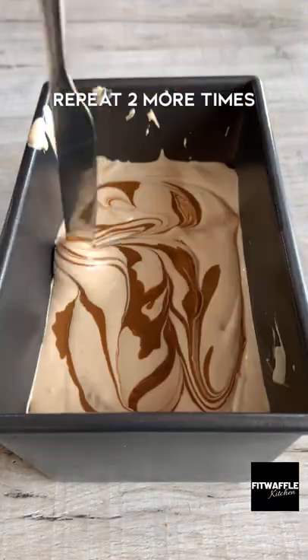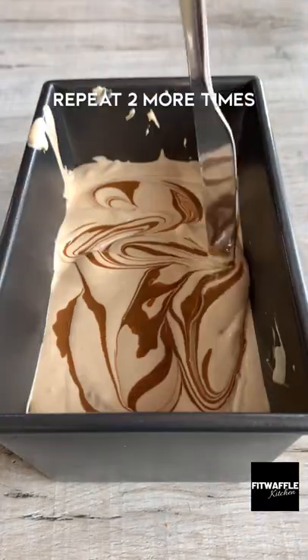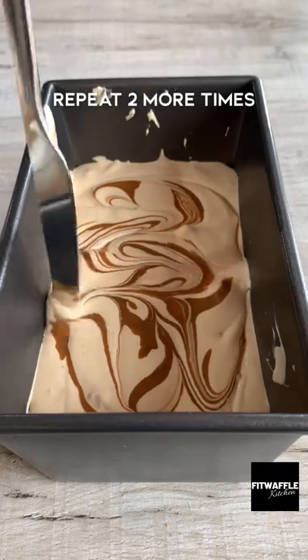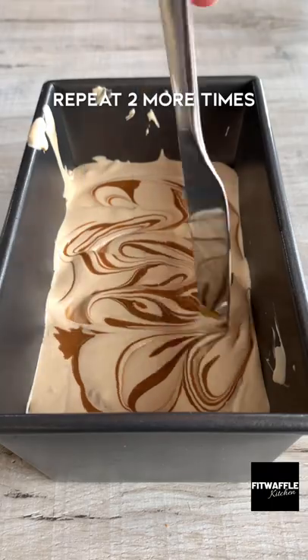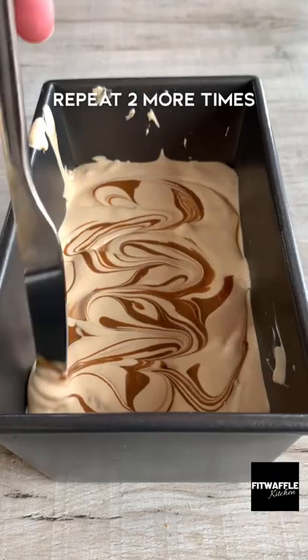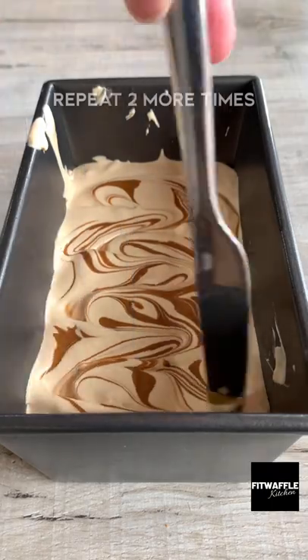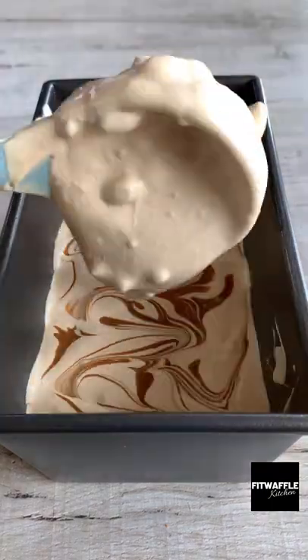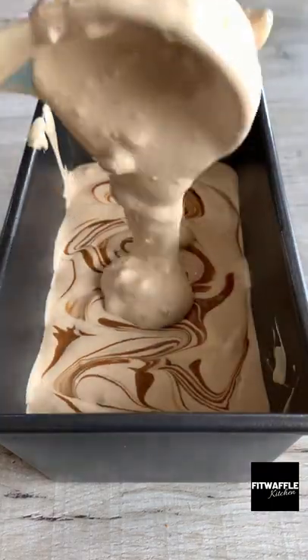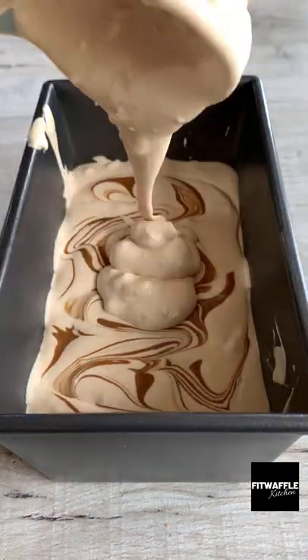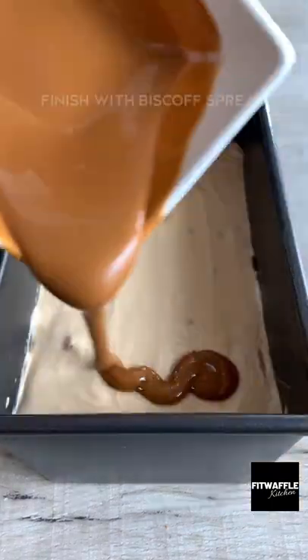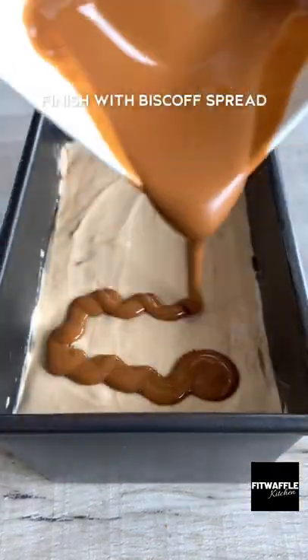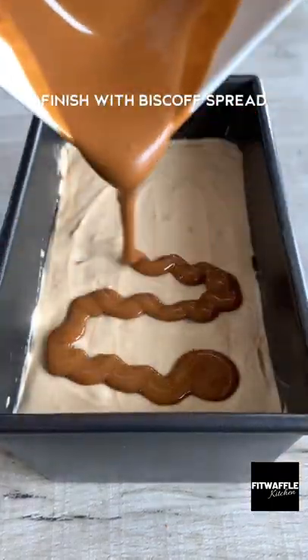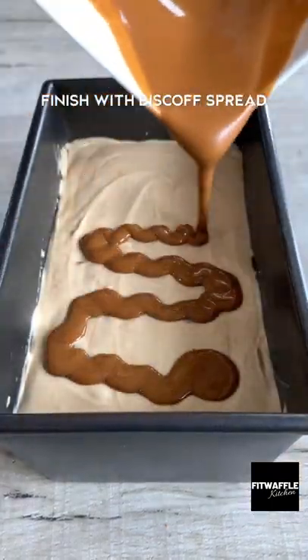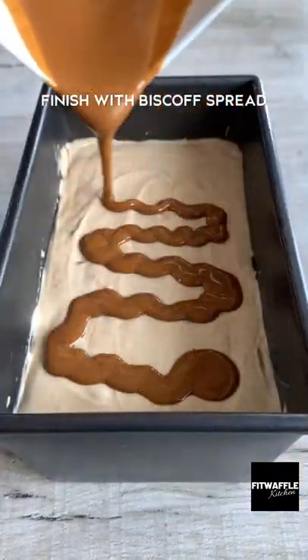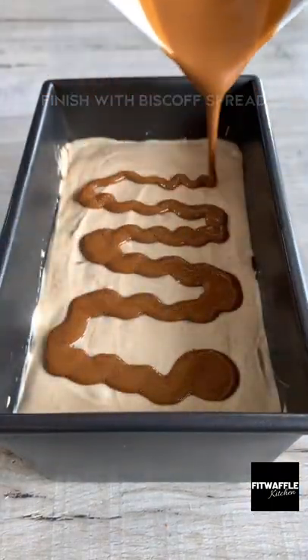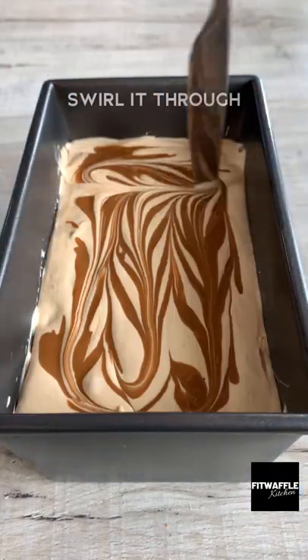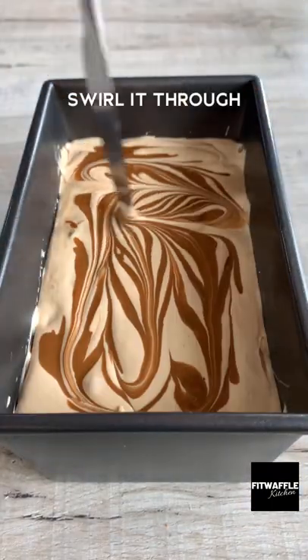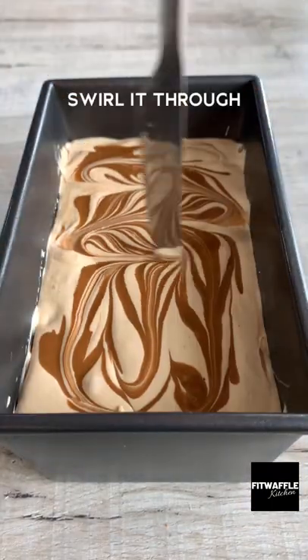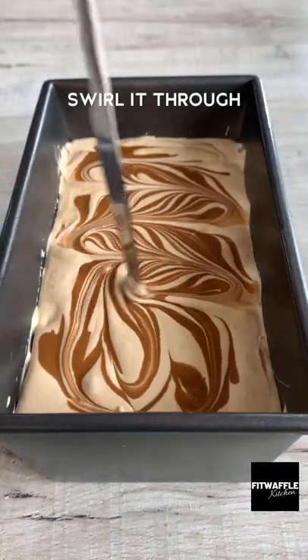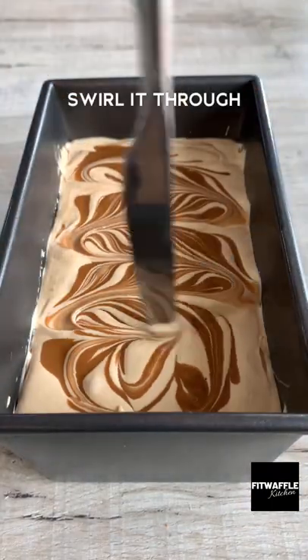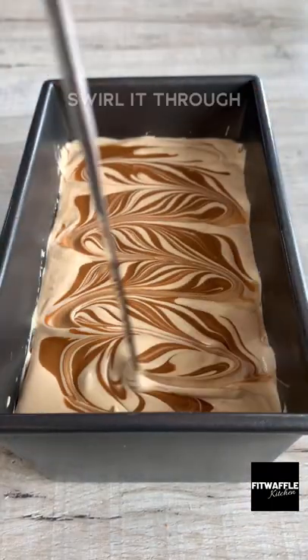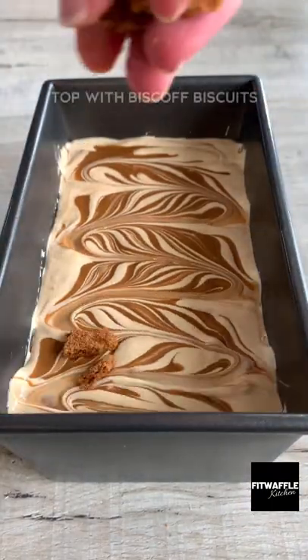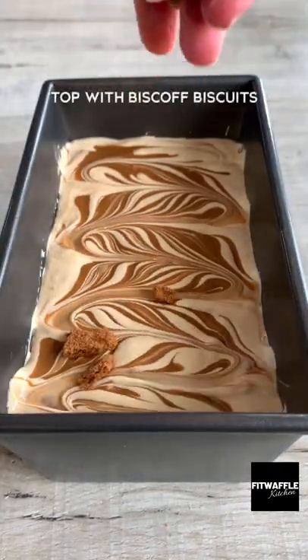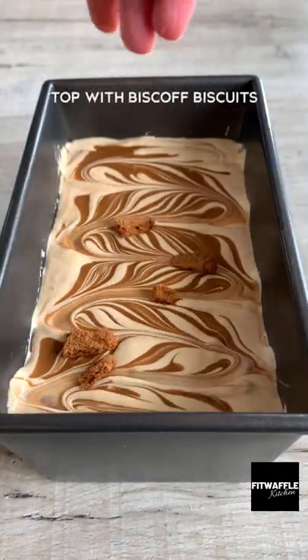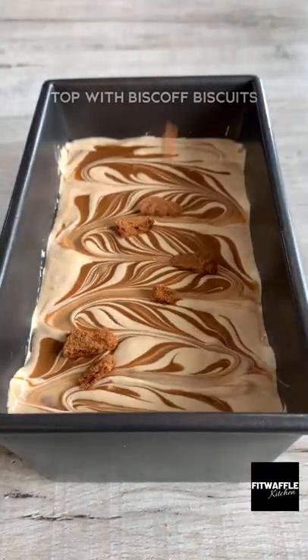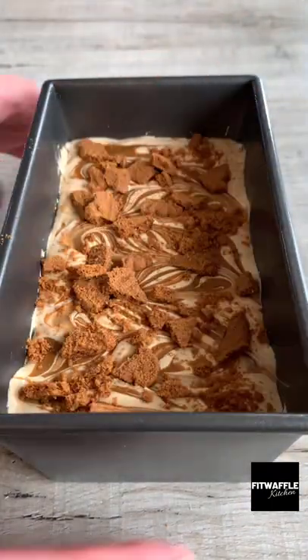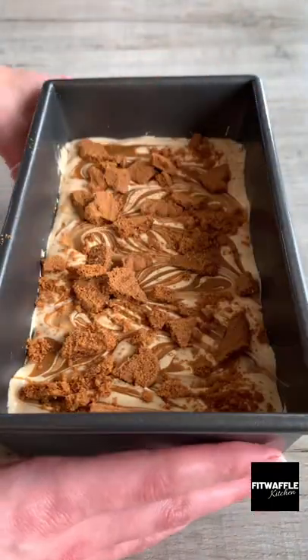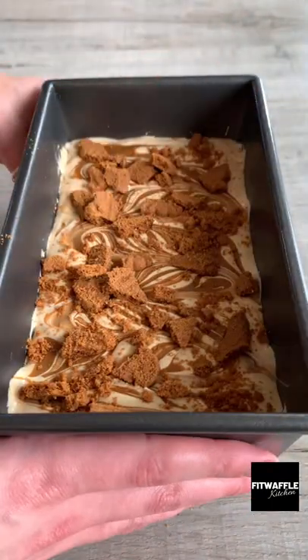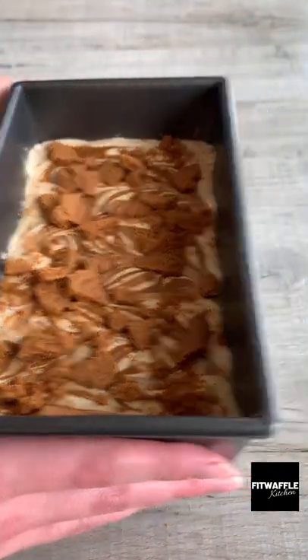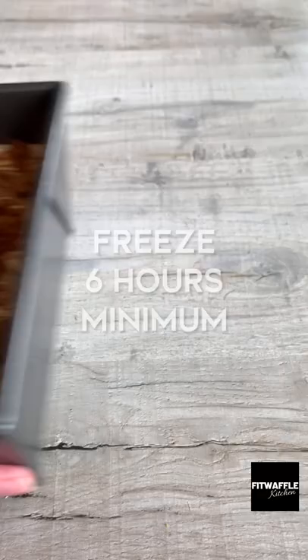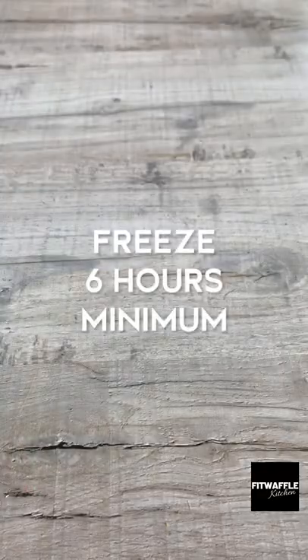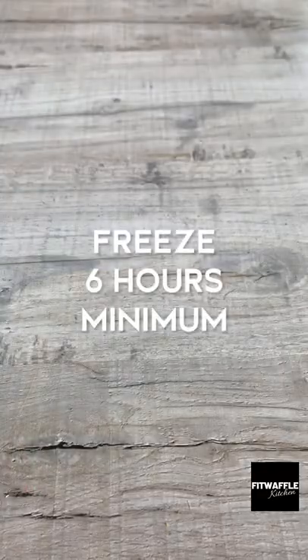Repeat this two more times, finishing with a drizzle of Biscoff spread and more crushed biscuits. Freeze for six hours and that's it, enjoy!